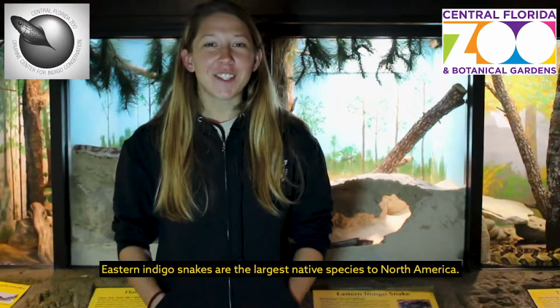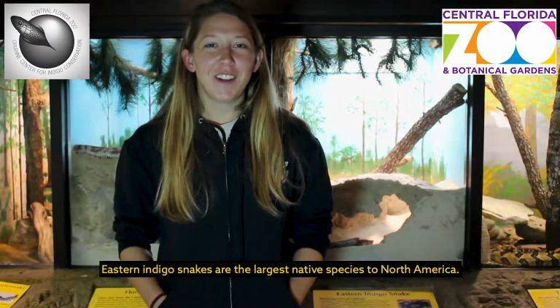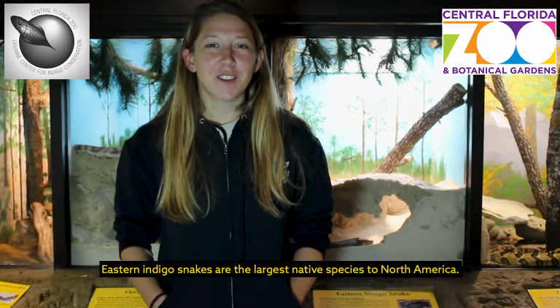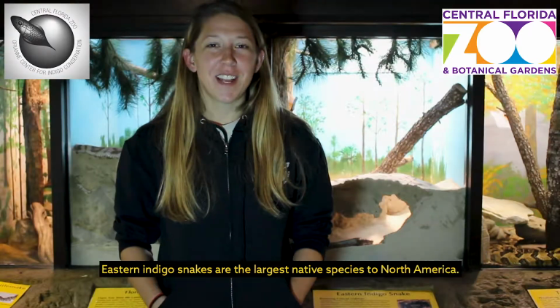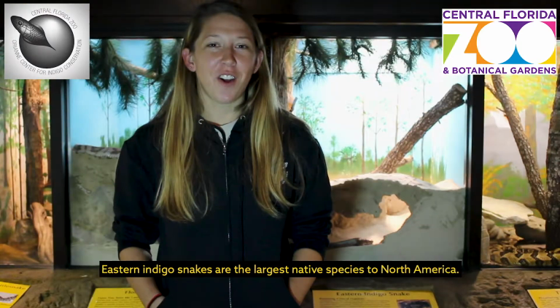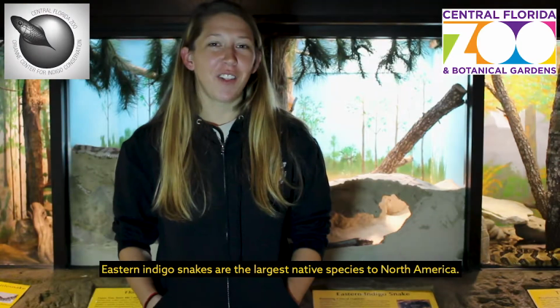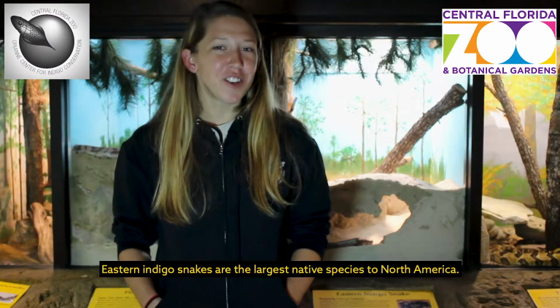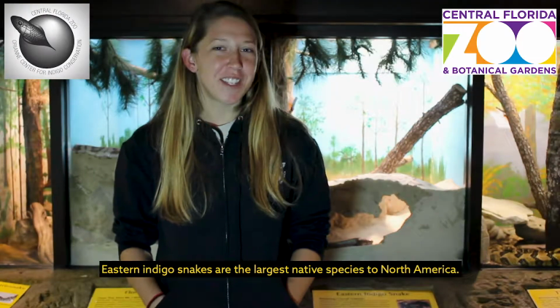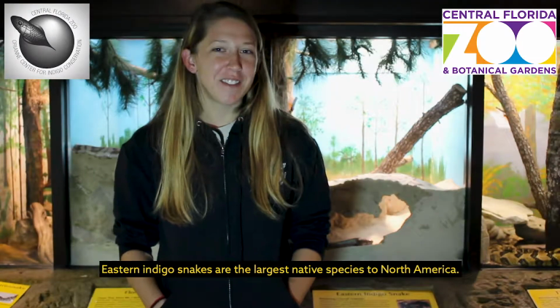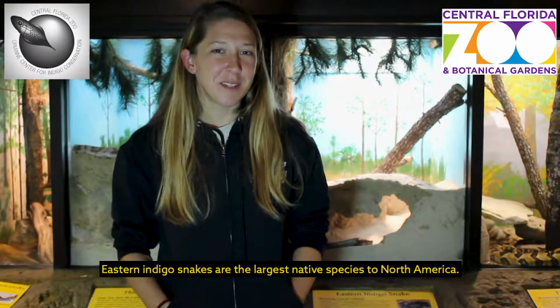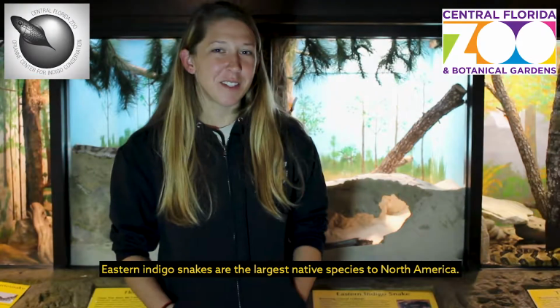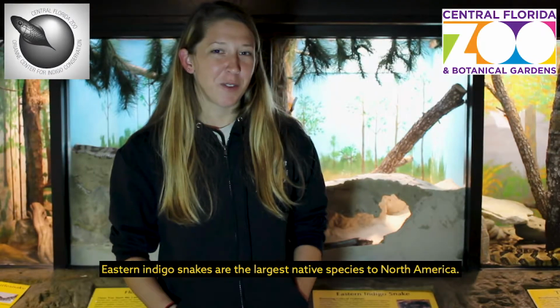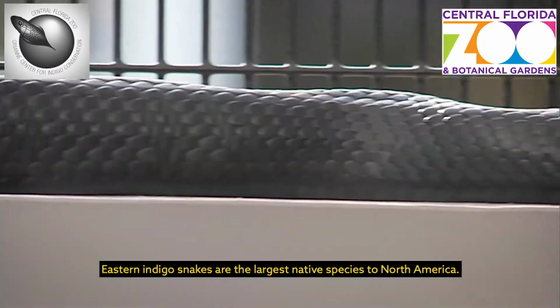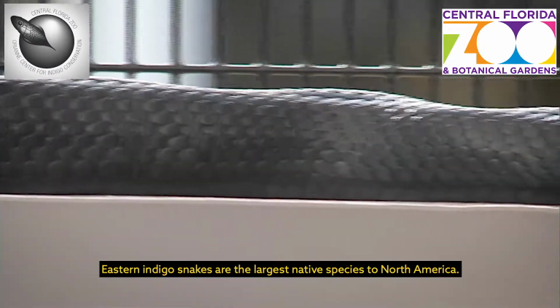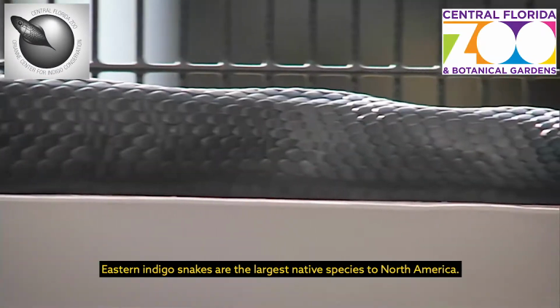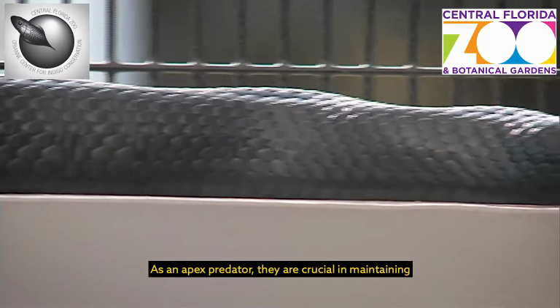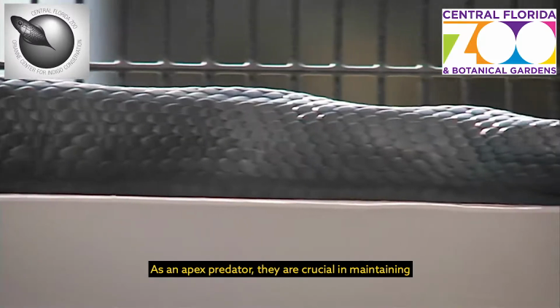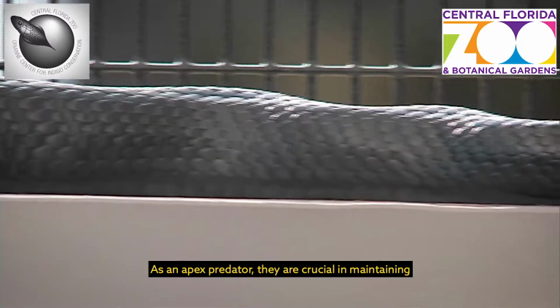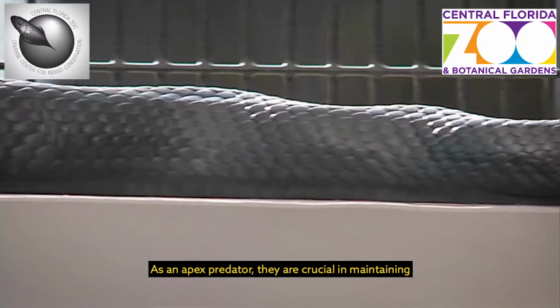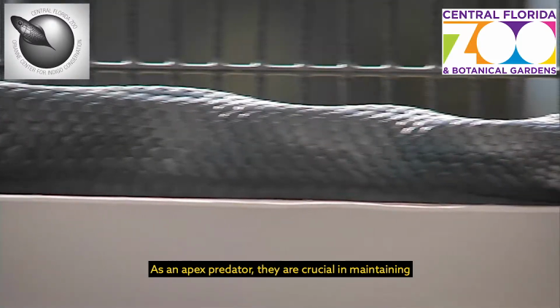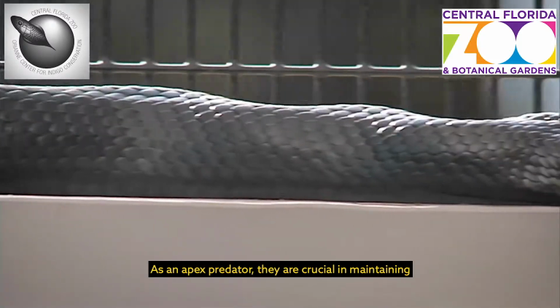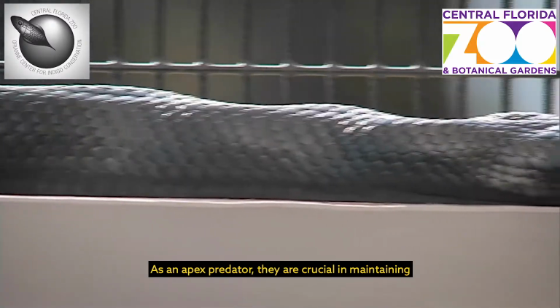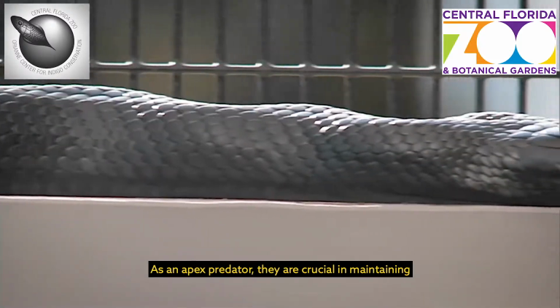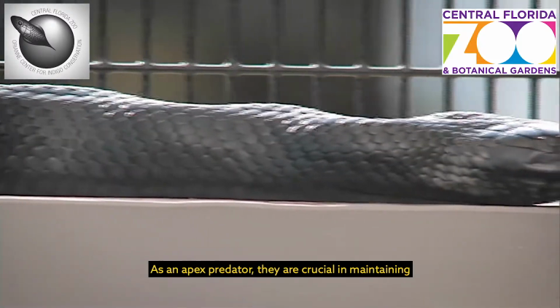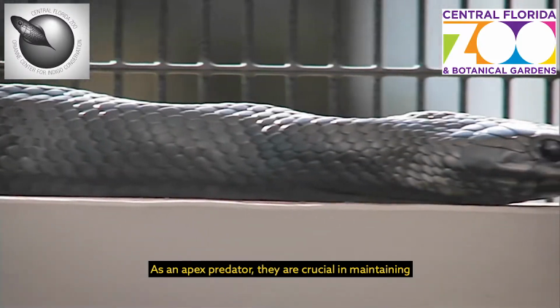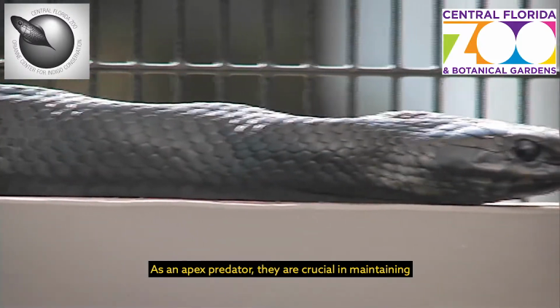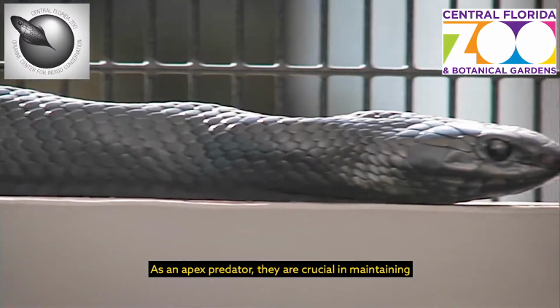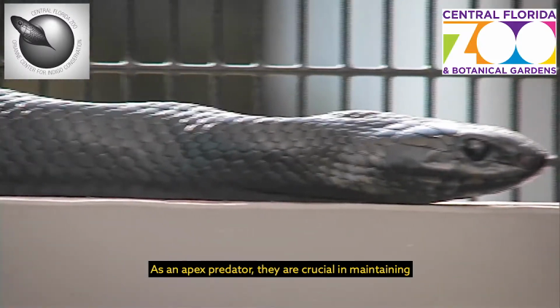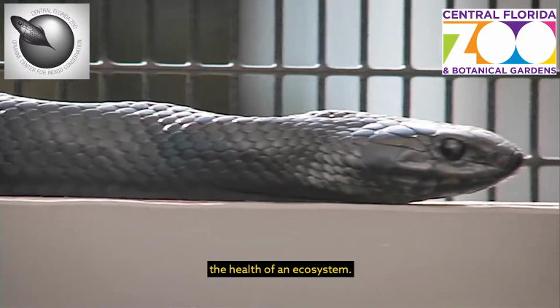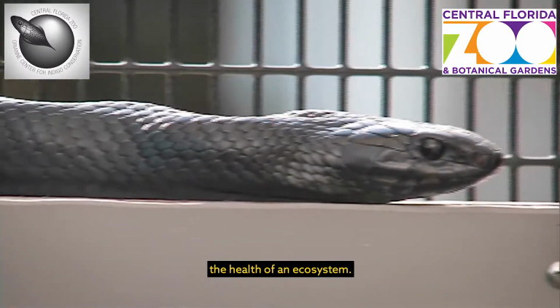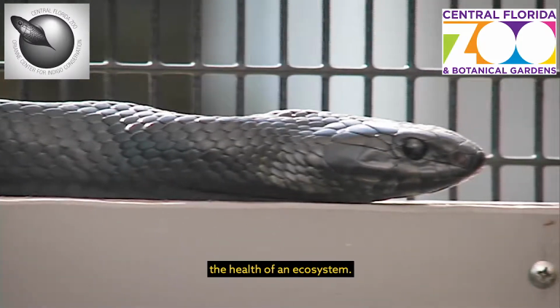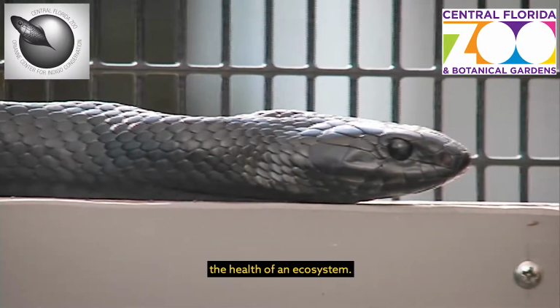Eastern indigo snakes are the largest native species to North America. As an apex predator, they are crucial in maintaining the health of the ecosystem.